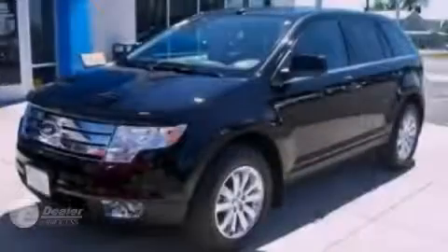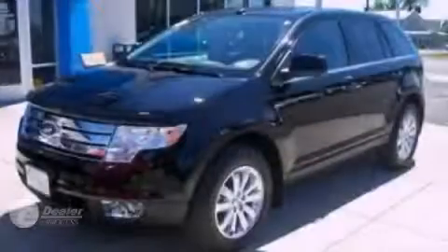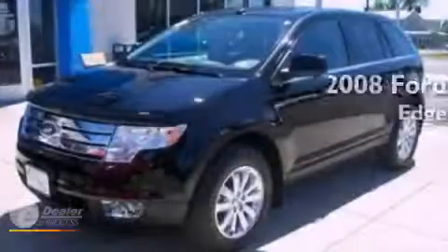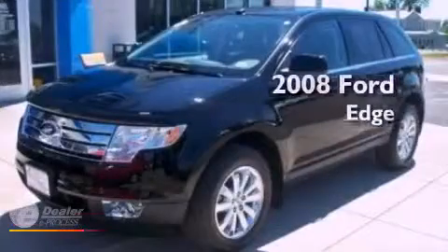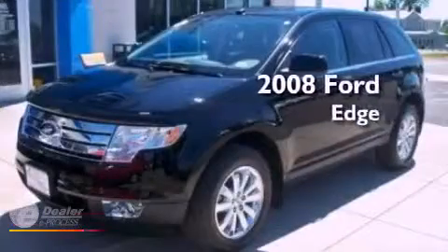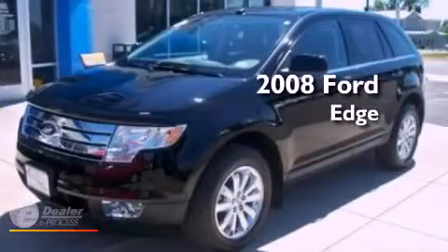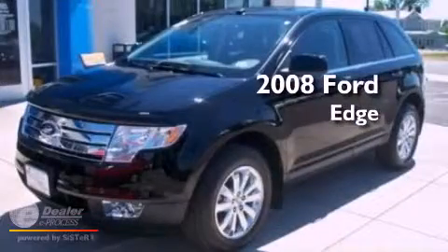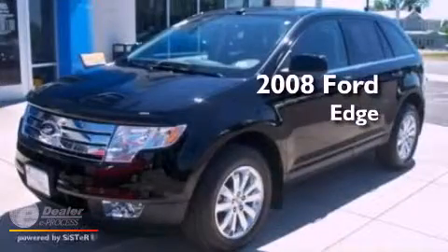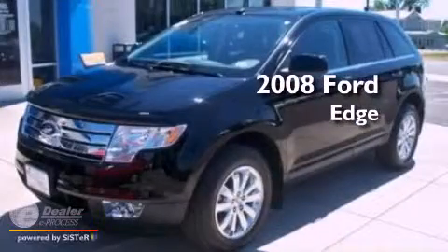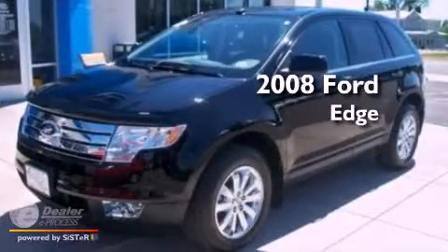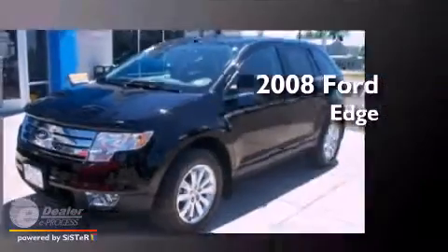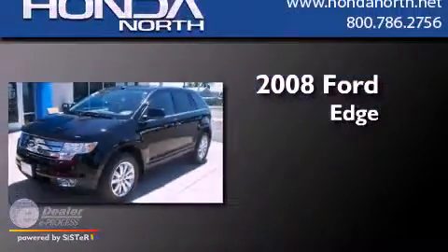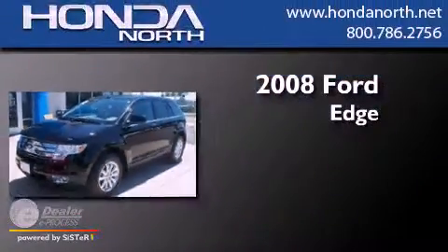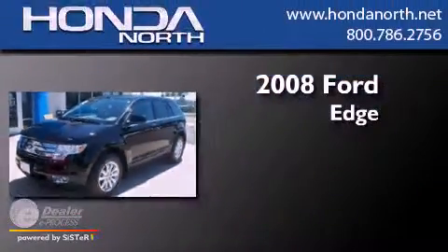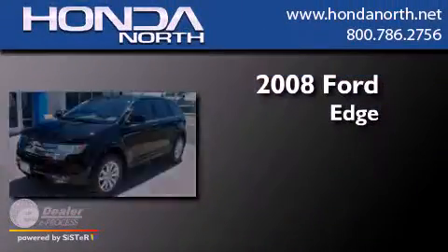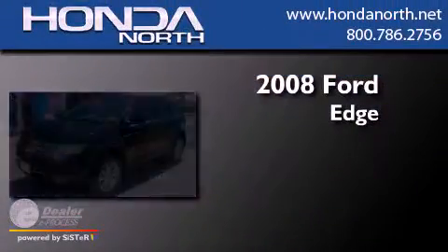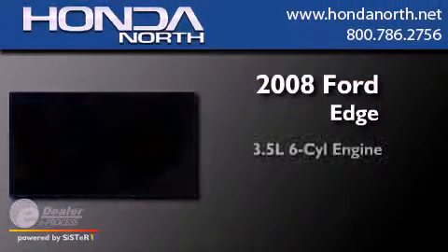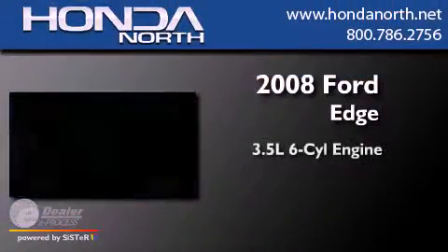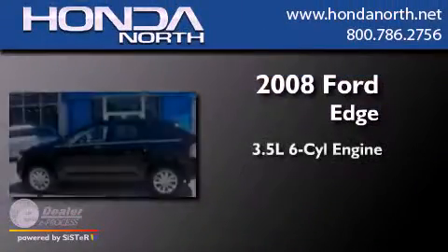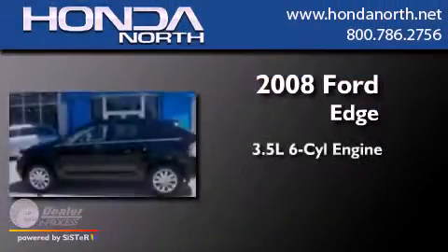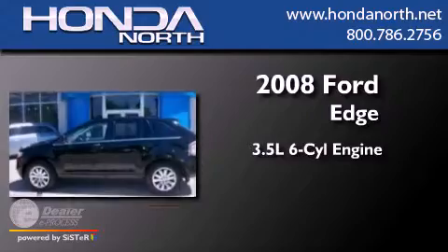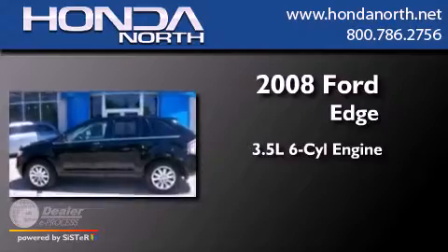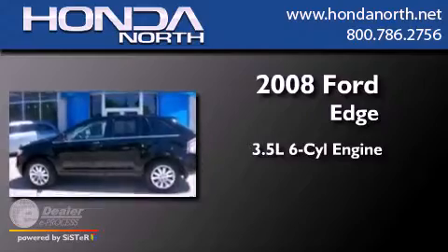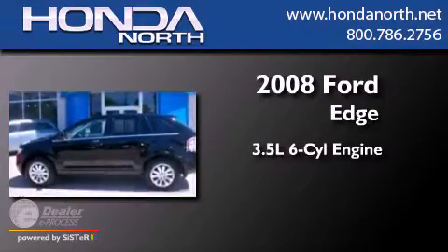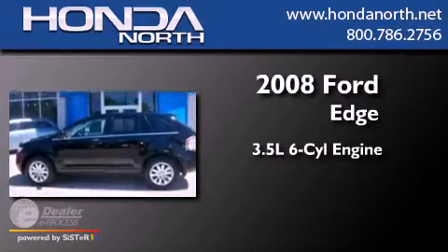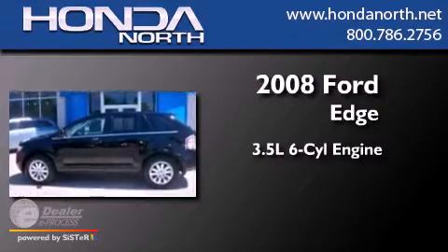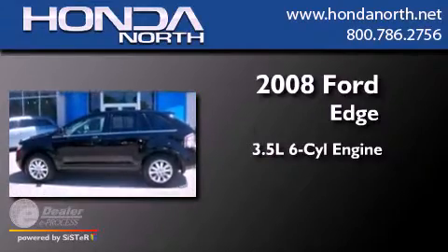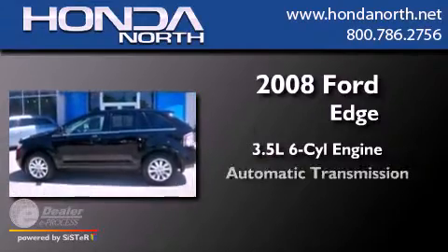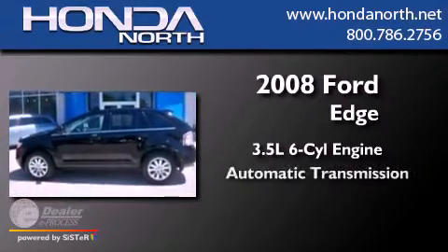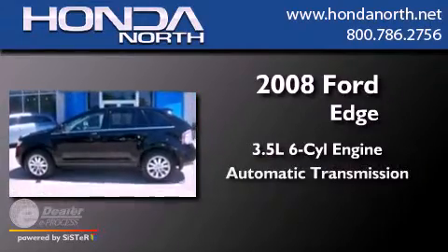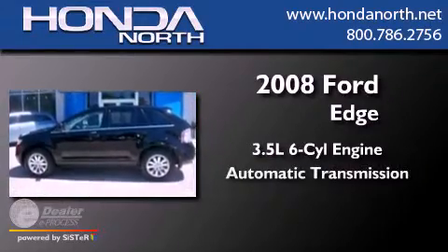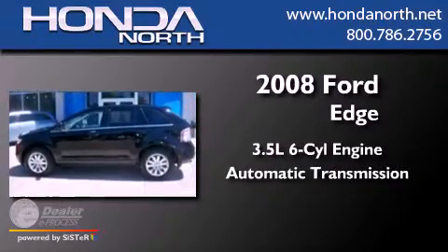This is a 2008 Ford Edge. It has a 3.5 liter 6-cylinder engine and an automatic transmission.